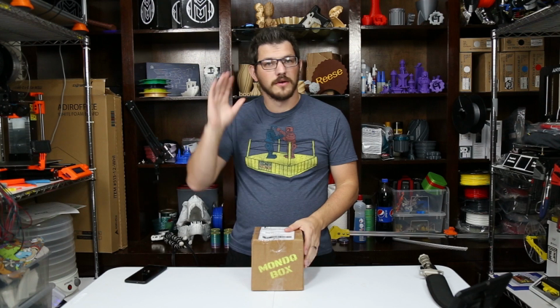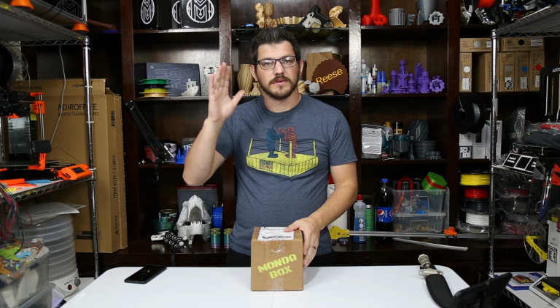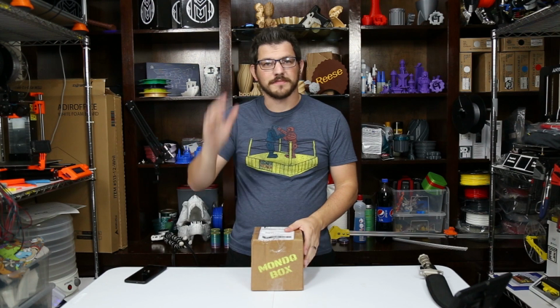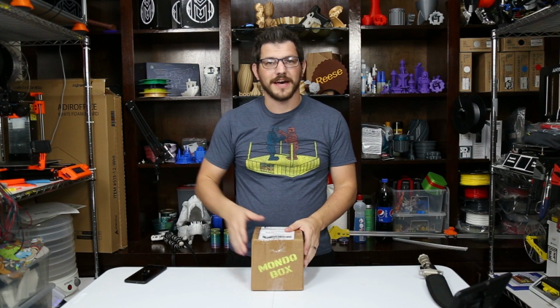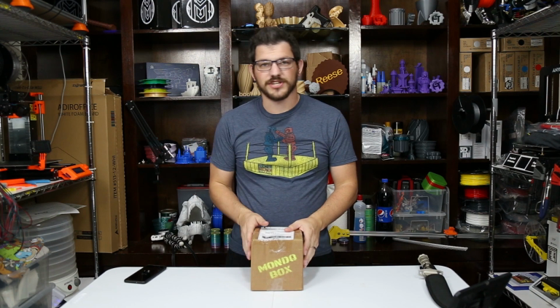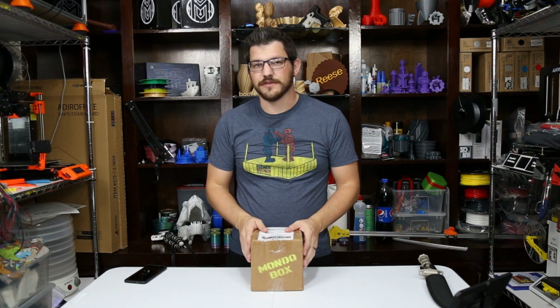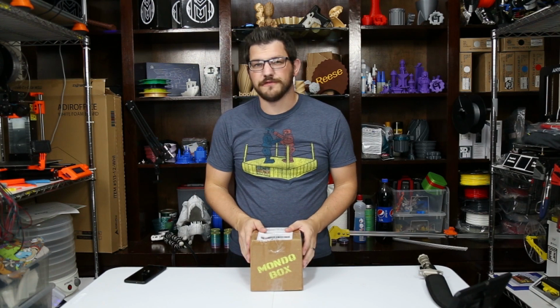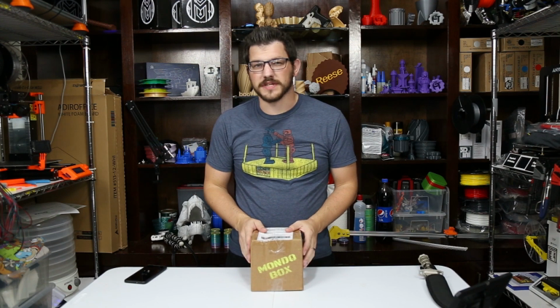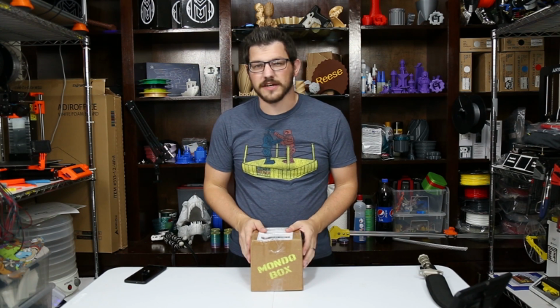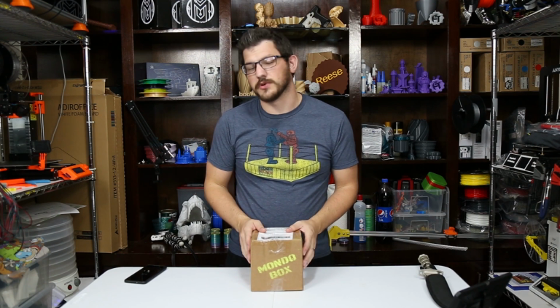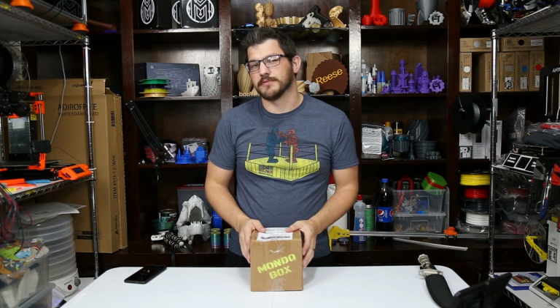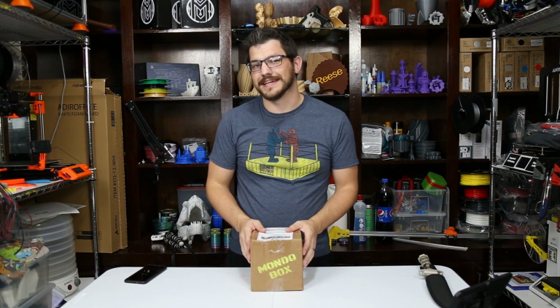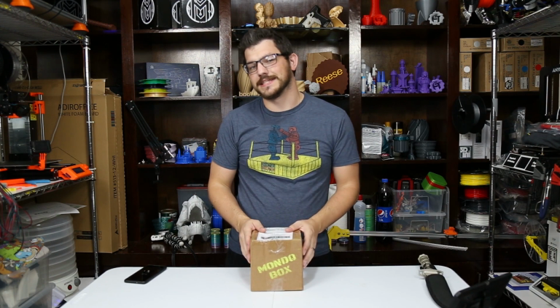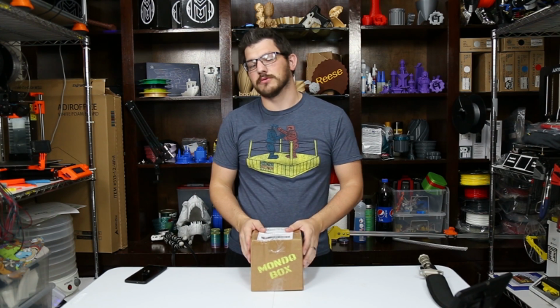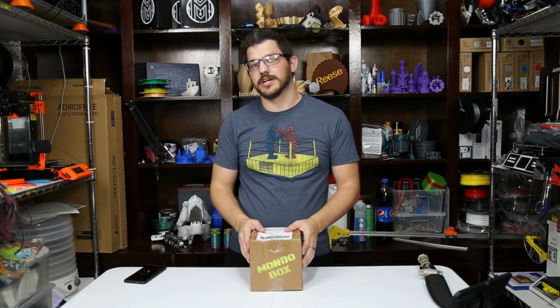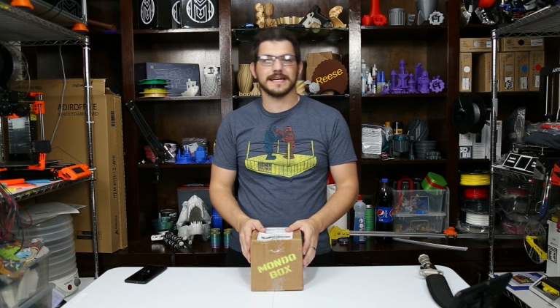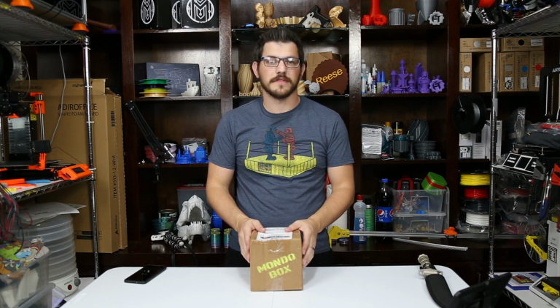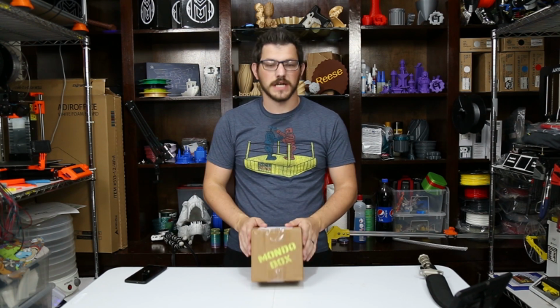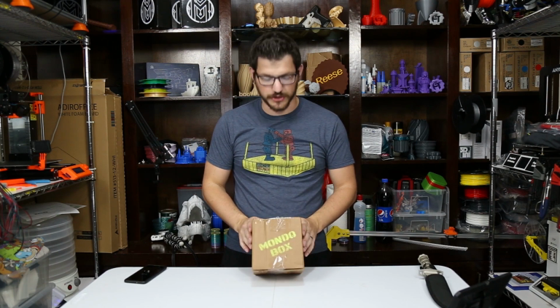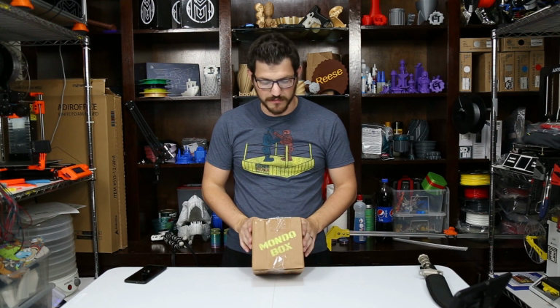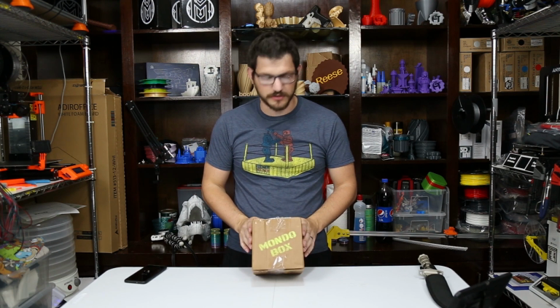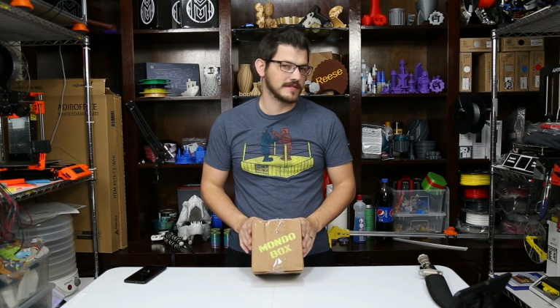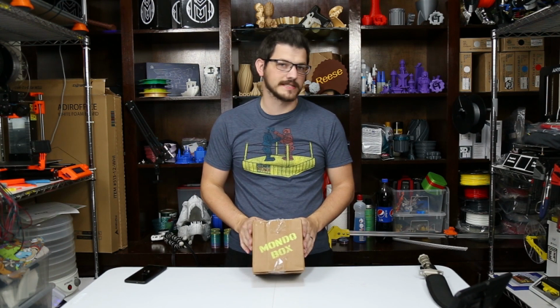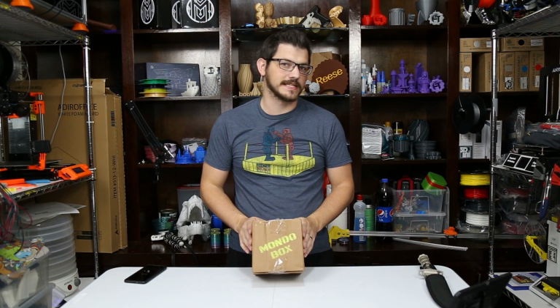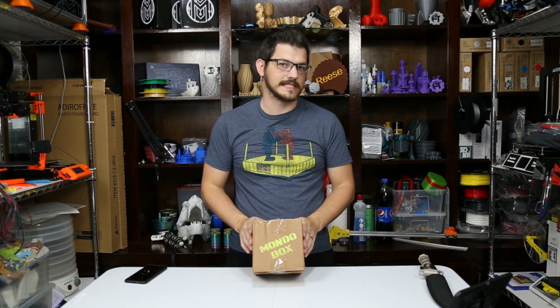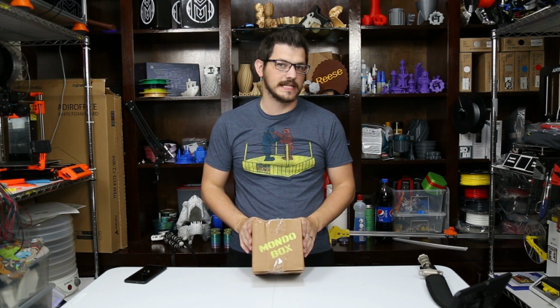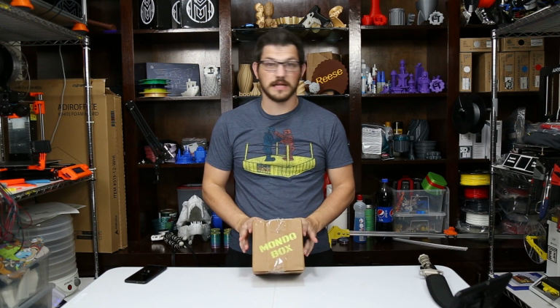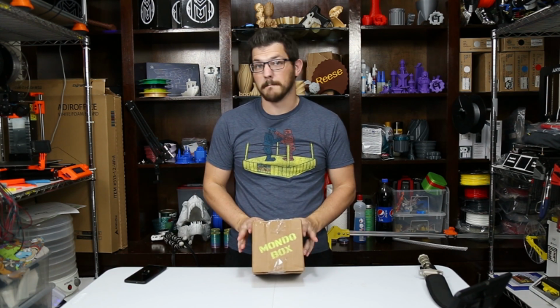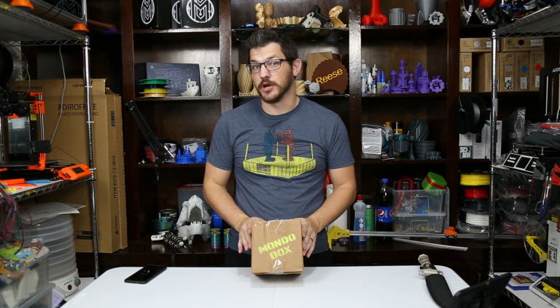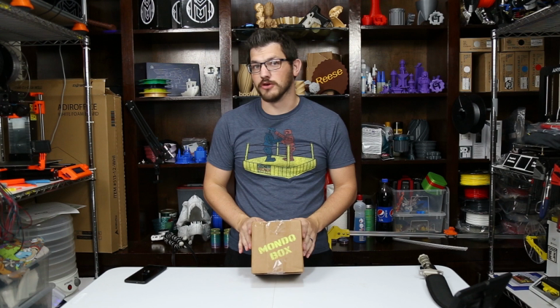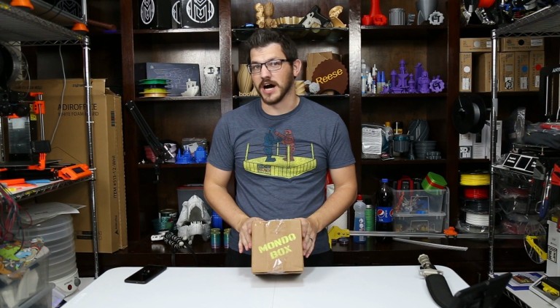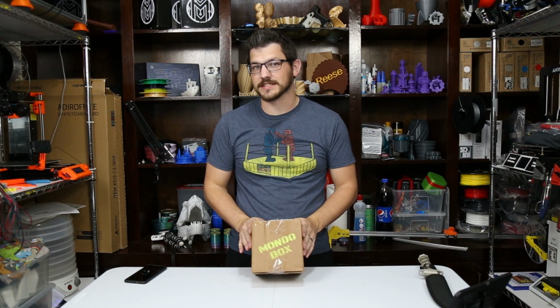What's up guys? Shane here from Fugatech 3D Printing and today we're checking out the October 2018 Mondo Box.